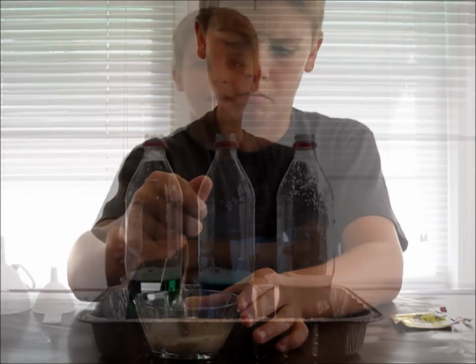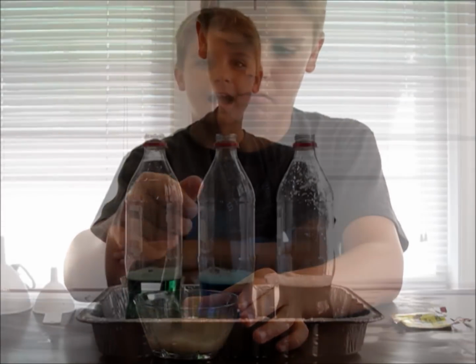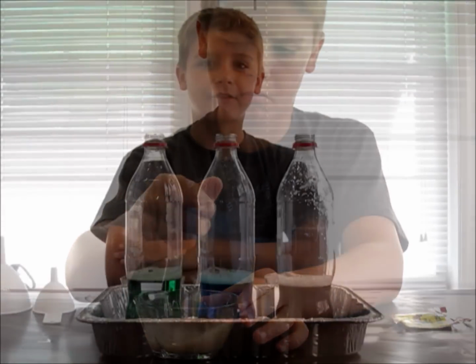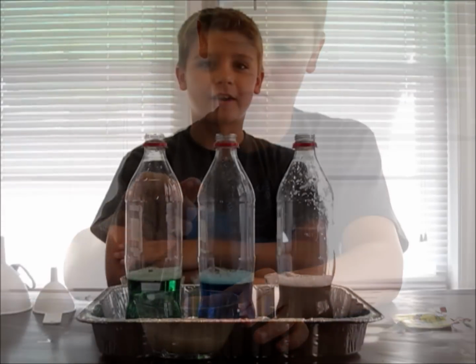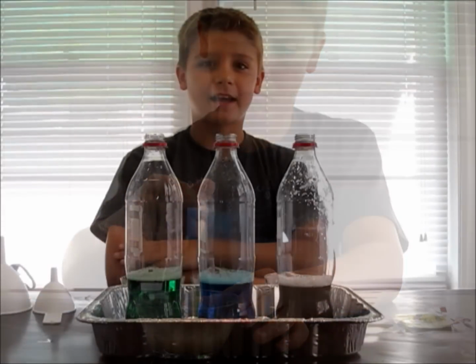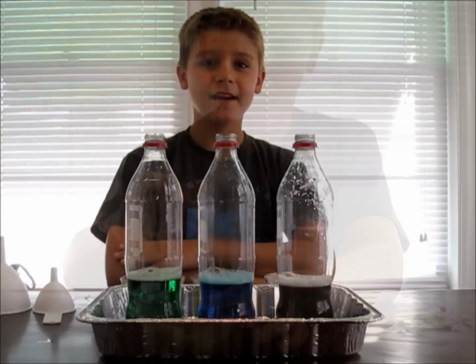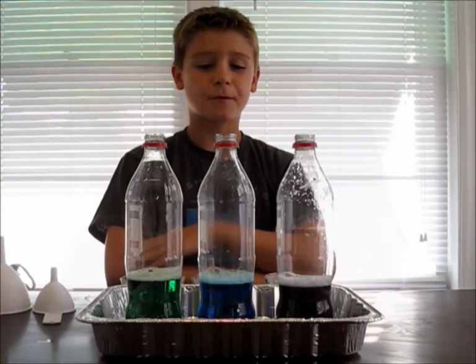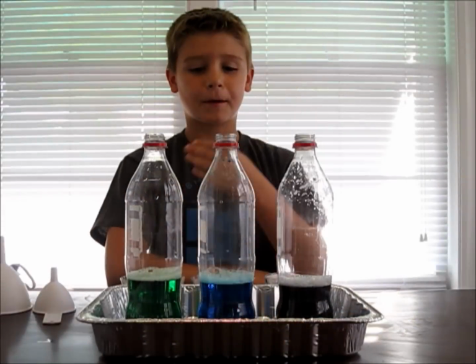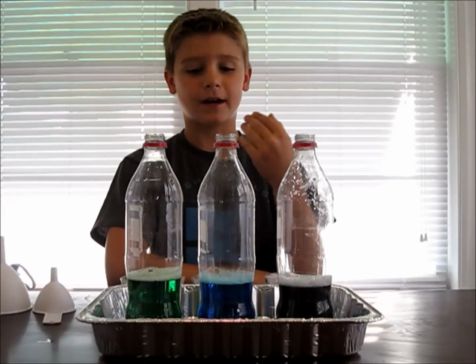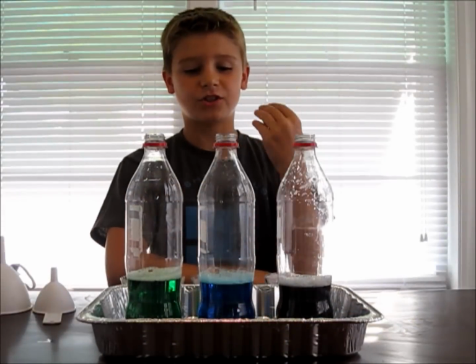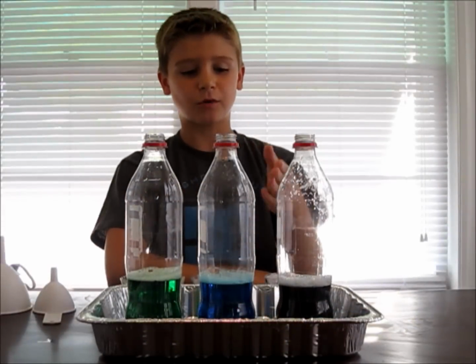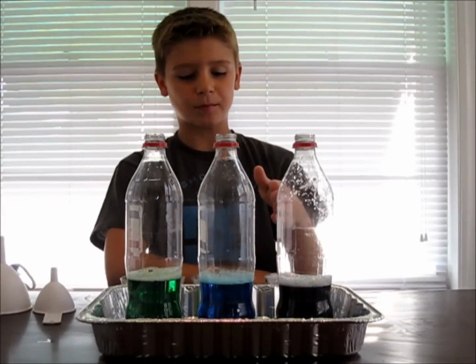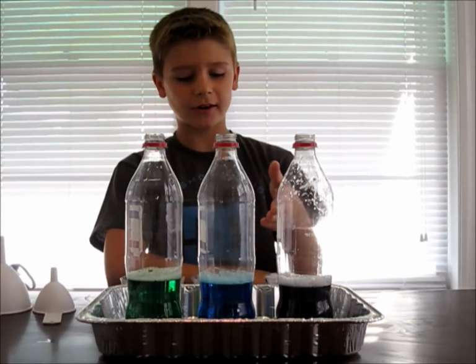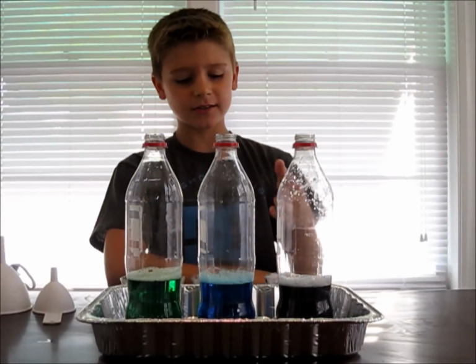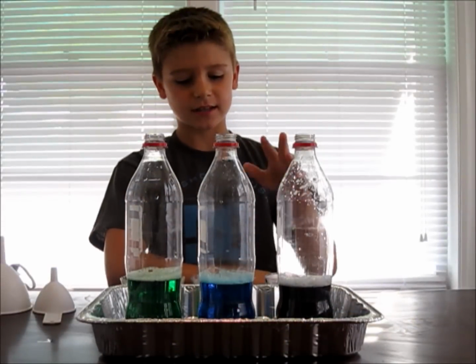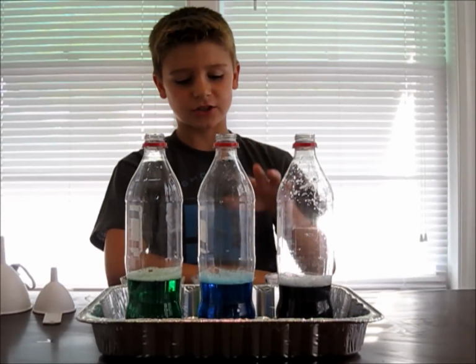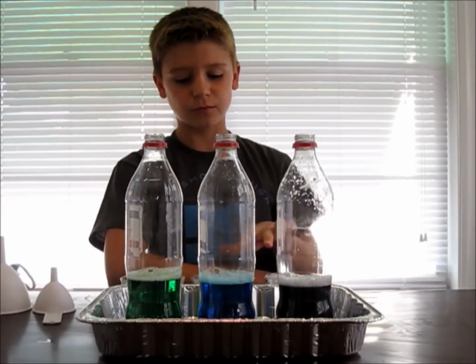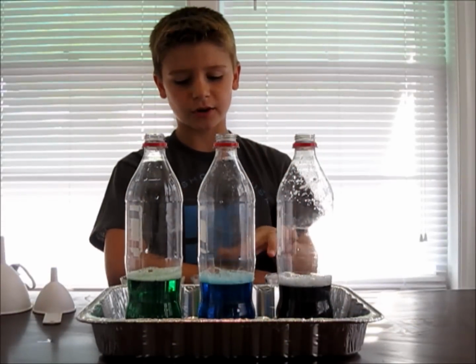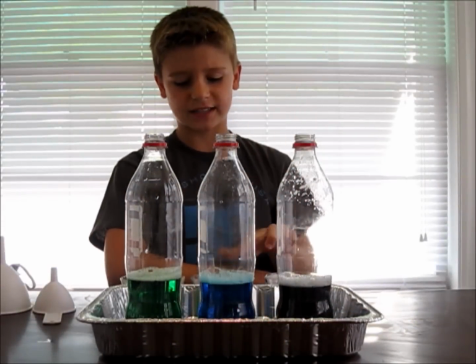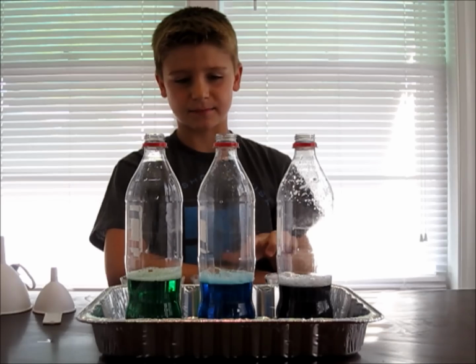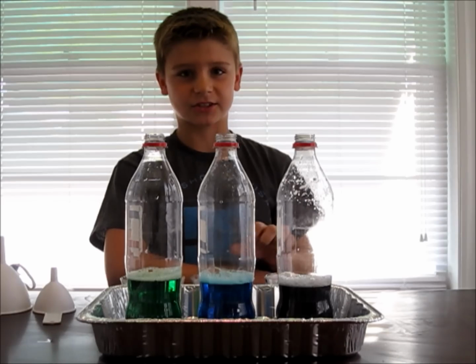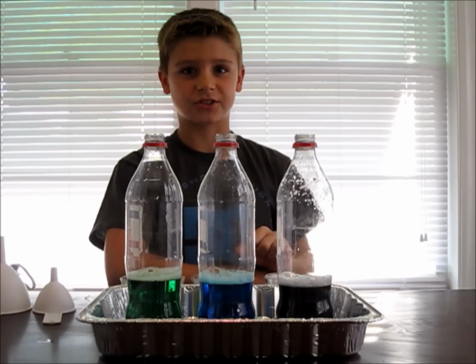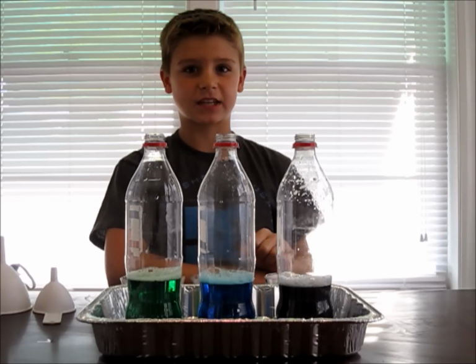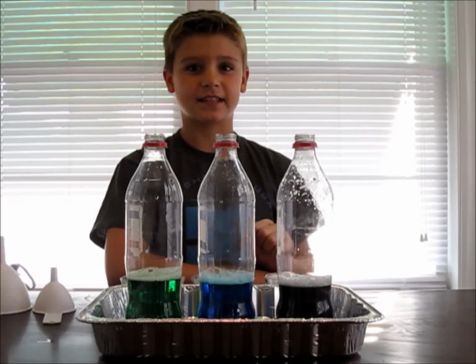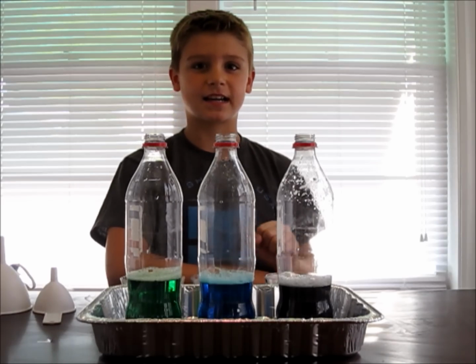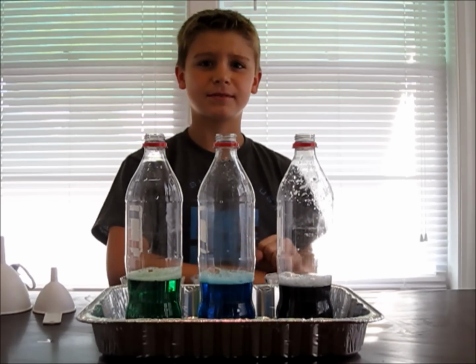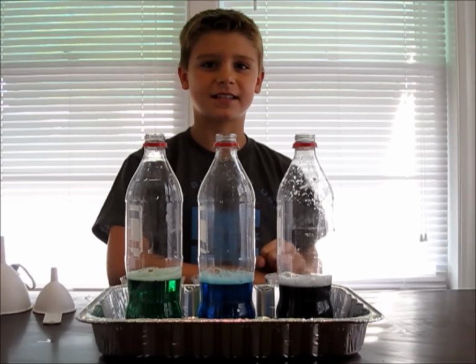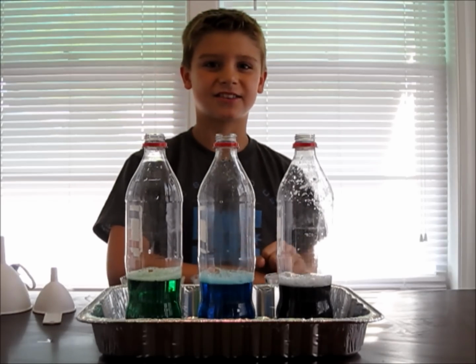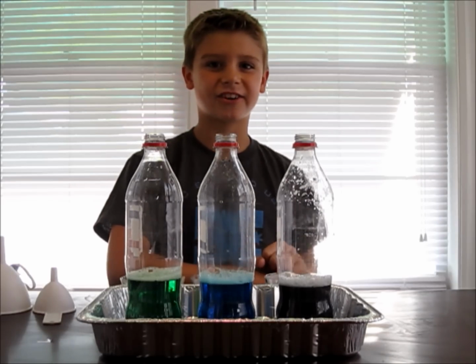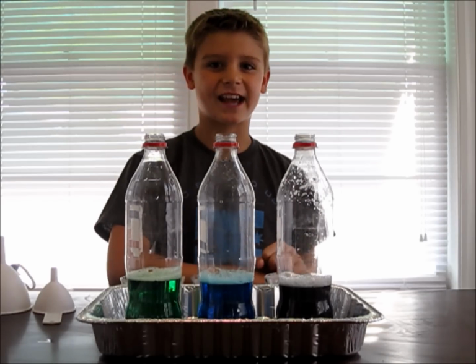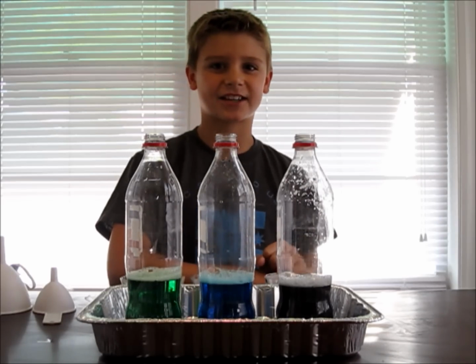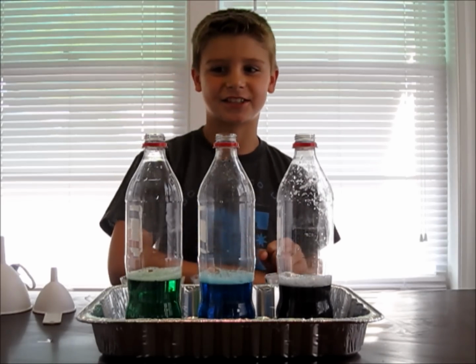I've gone ahead and prepared 2 more bottles and 2 more yeast mixtures and it's time to see the reaction.